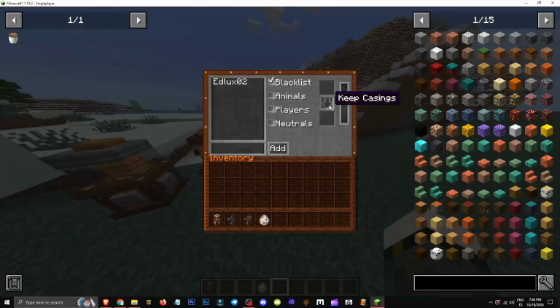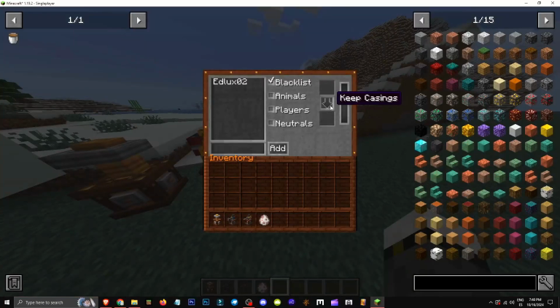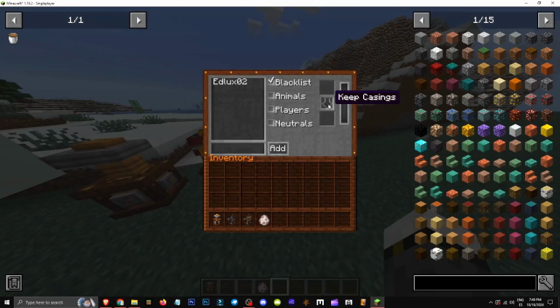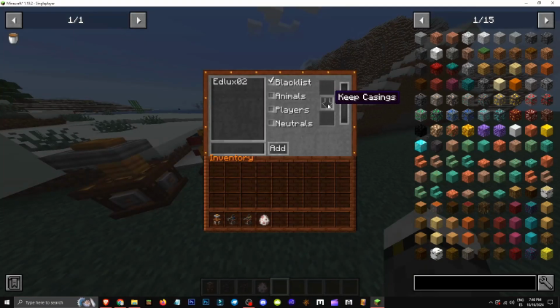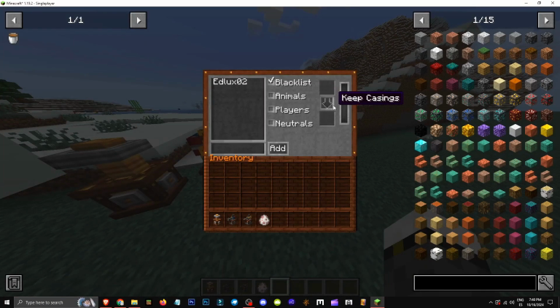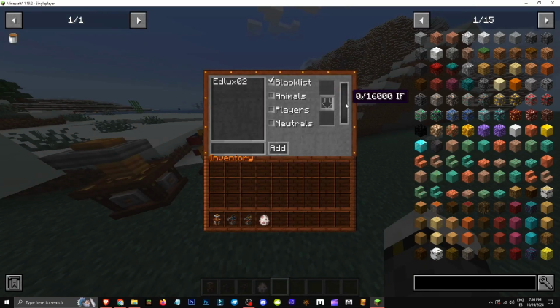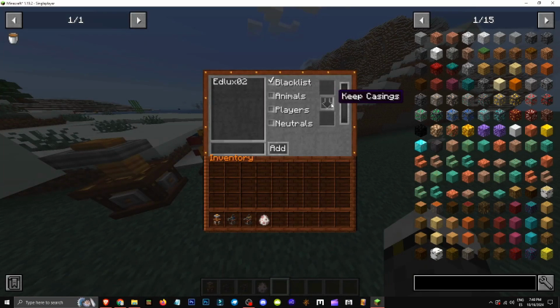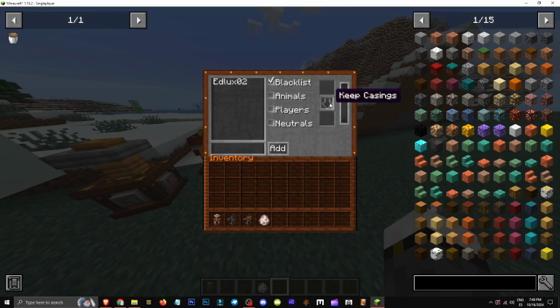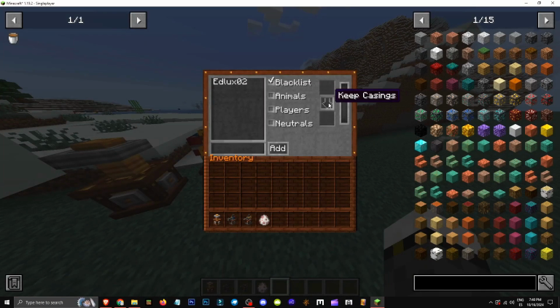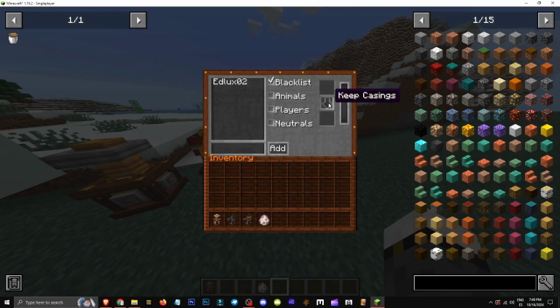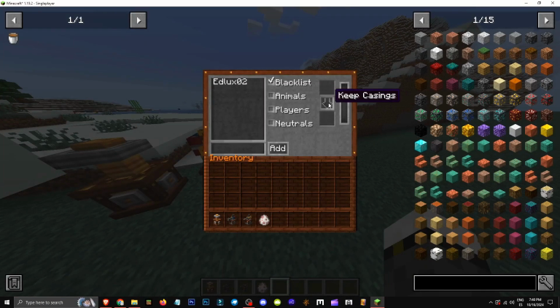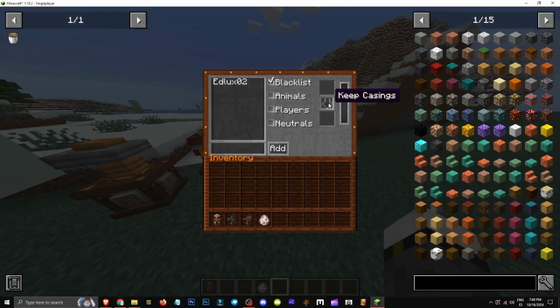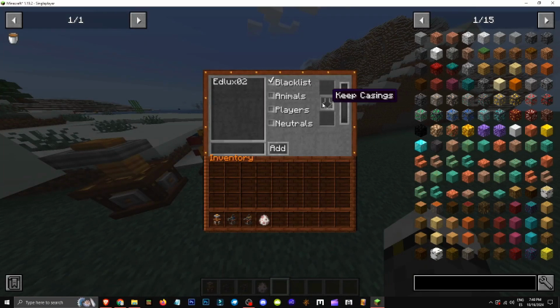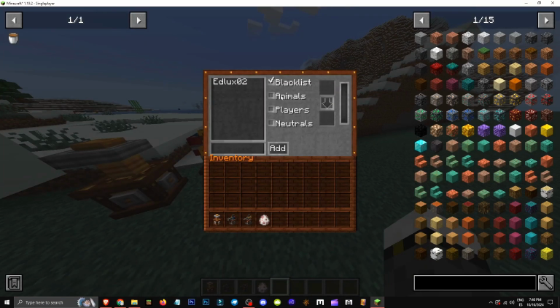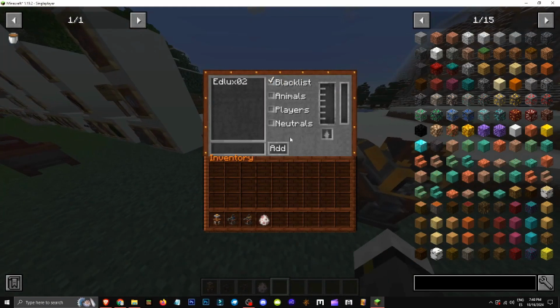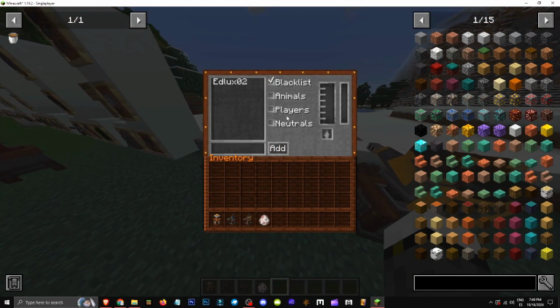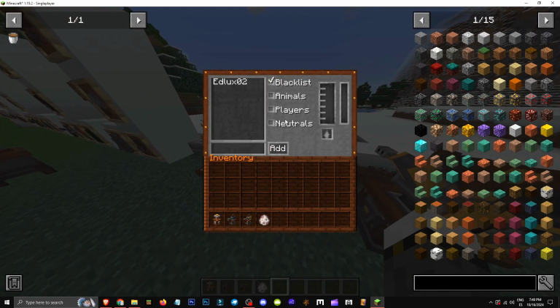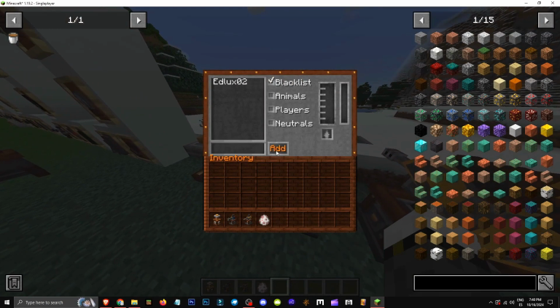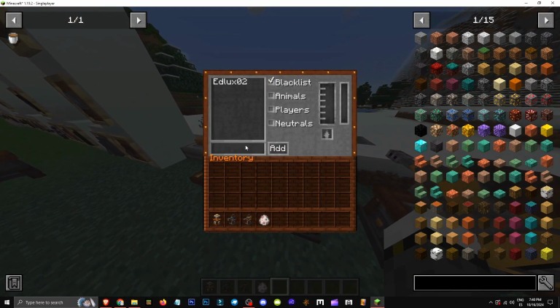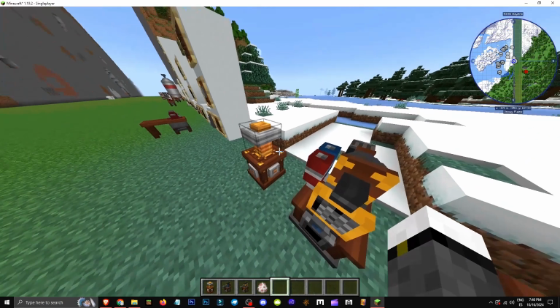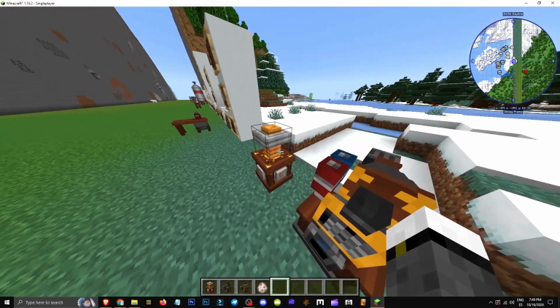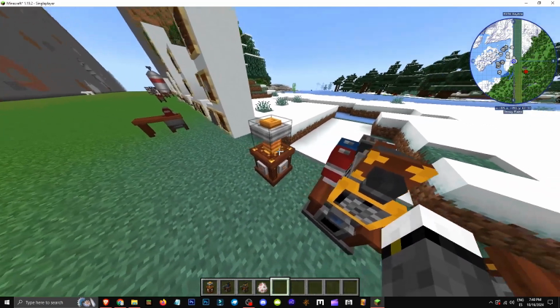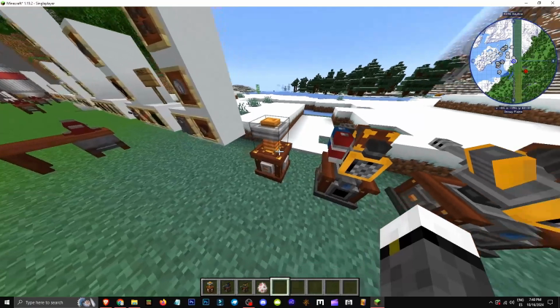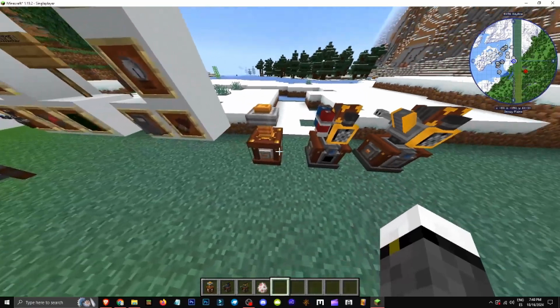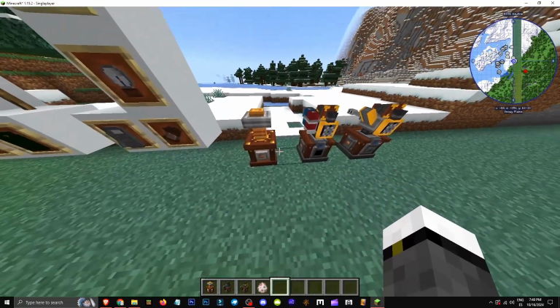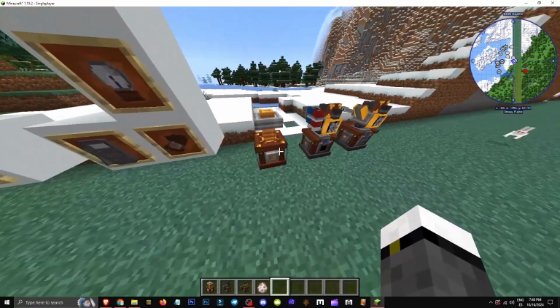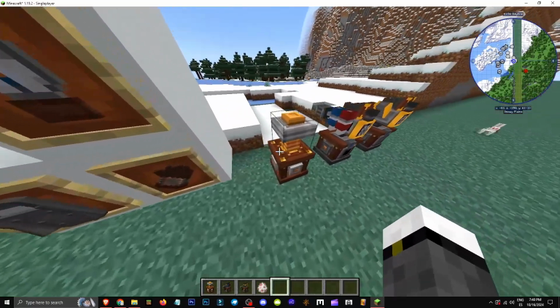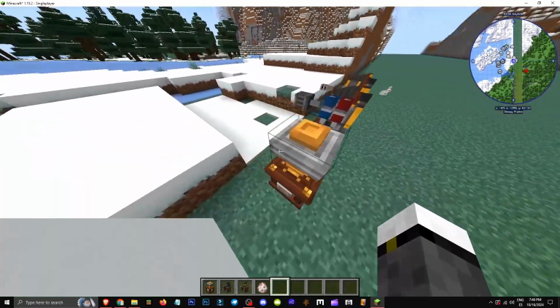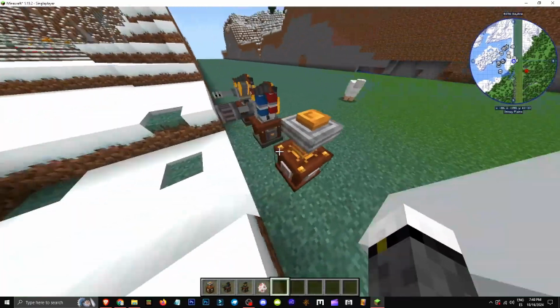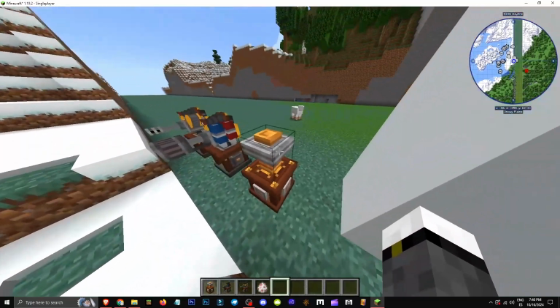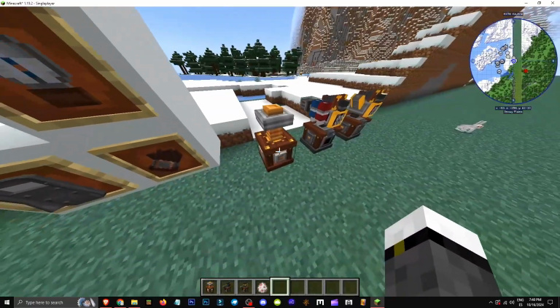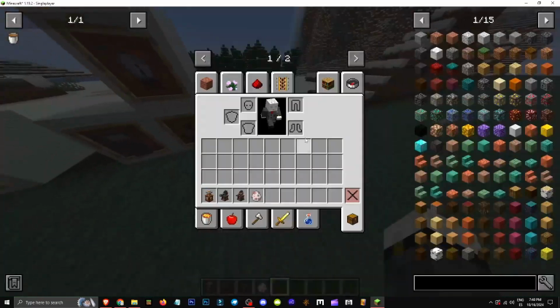So we have different settings, like a blacklist of targets we don't want attacked. I'm on it now, but we could add animals if we wanted. Let's use the Tesla — it's simplest.